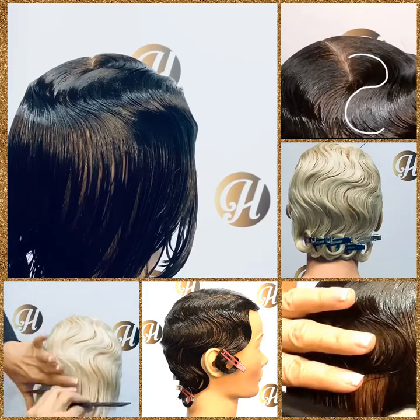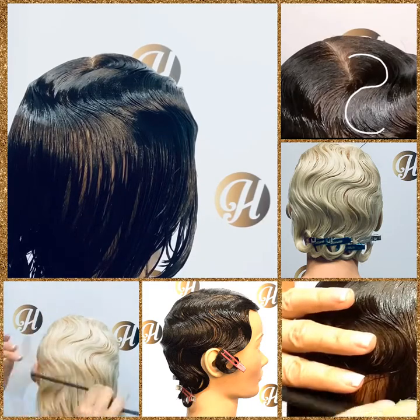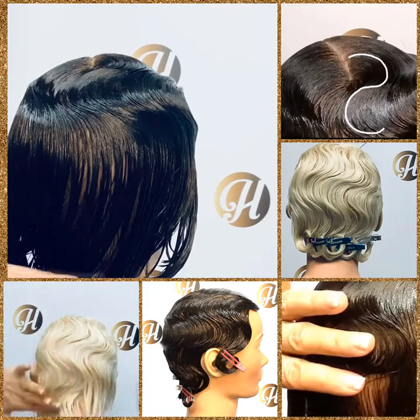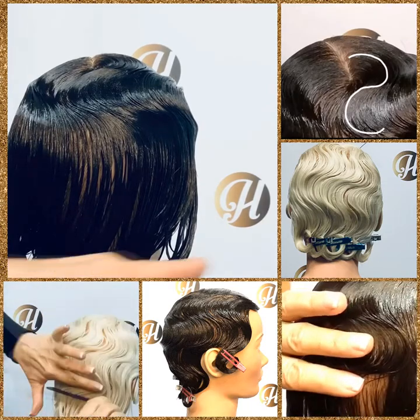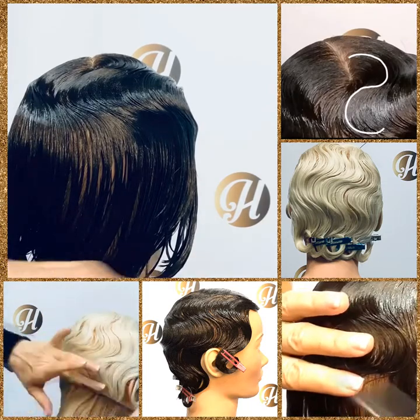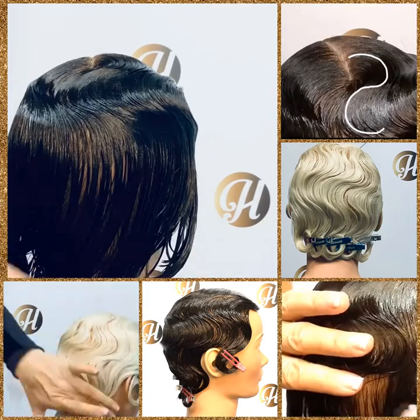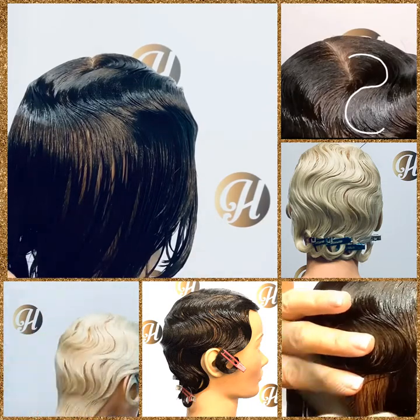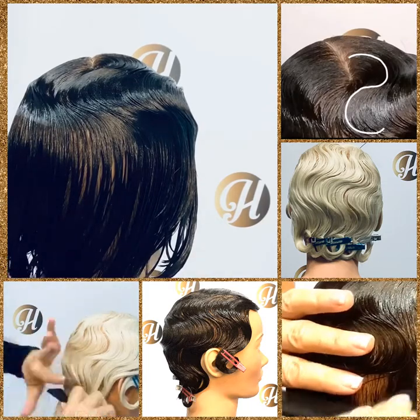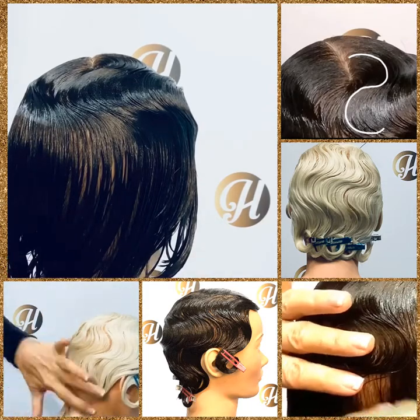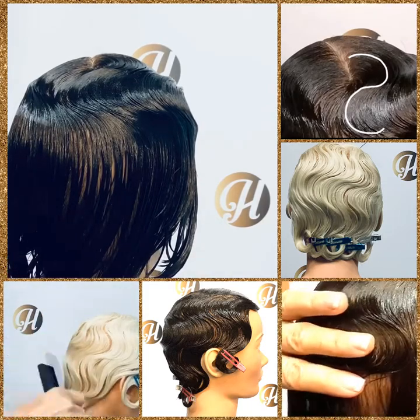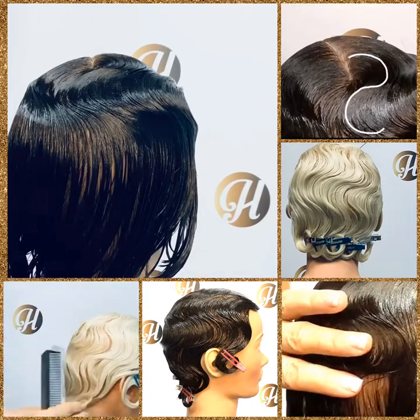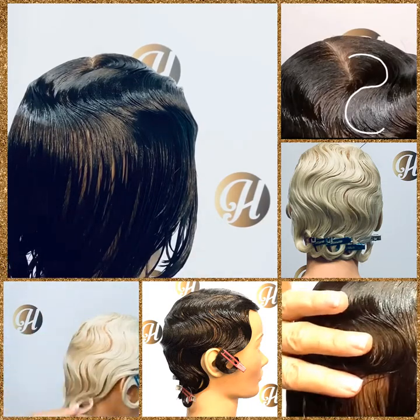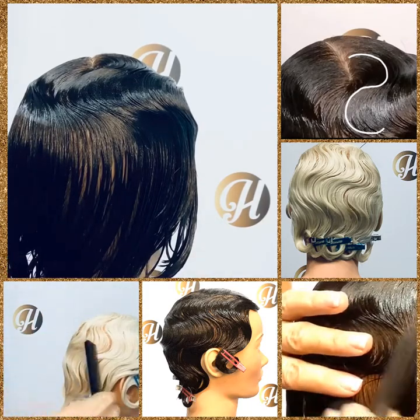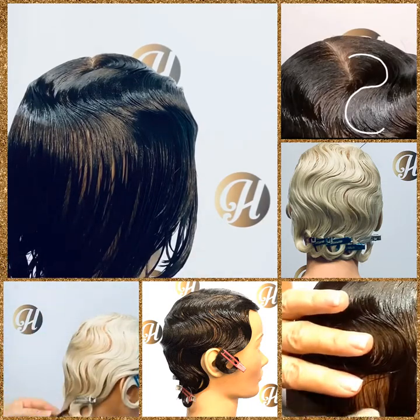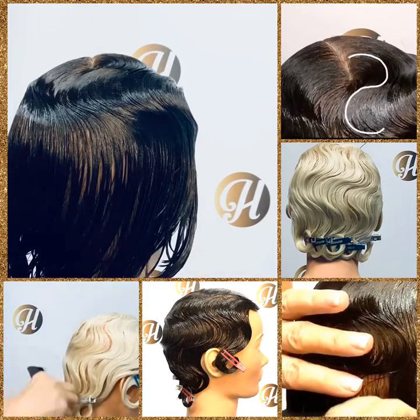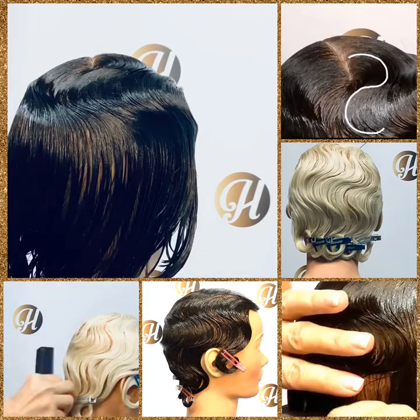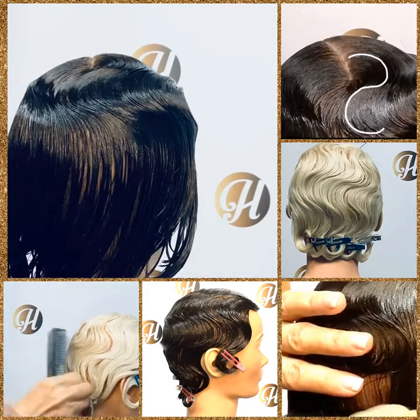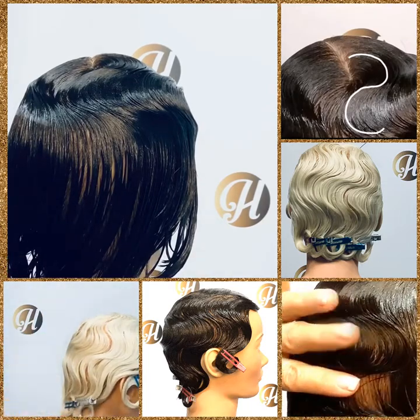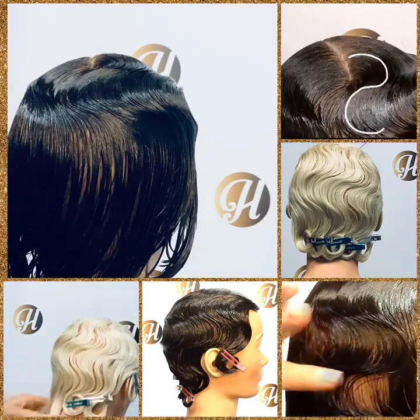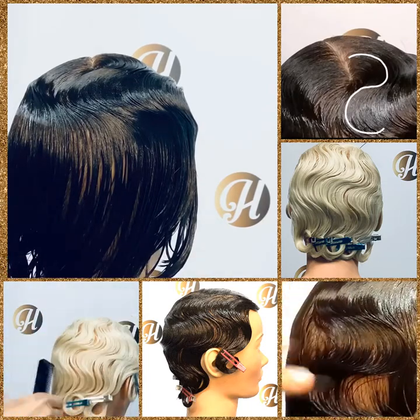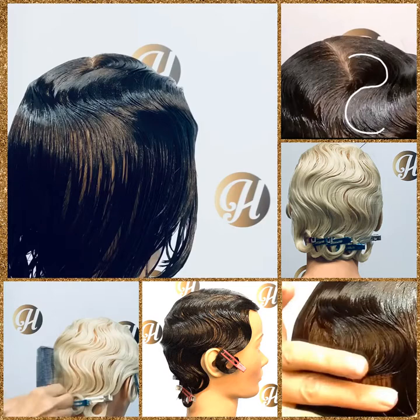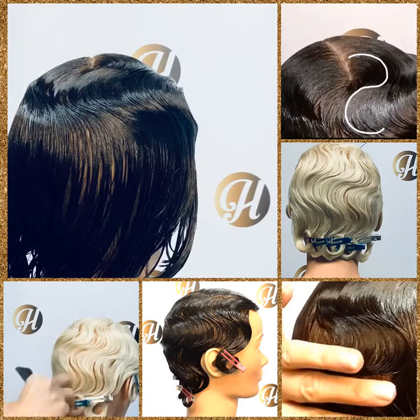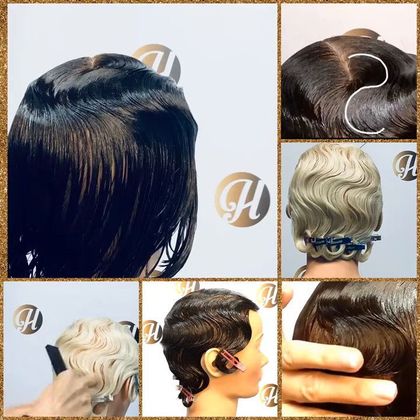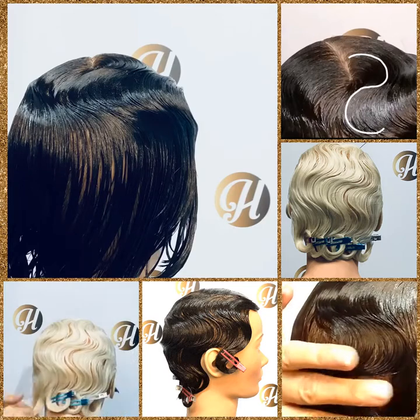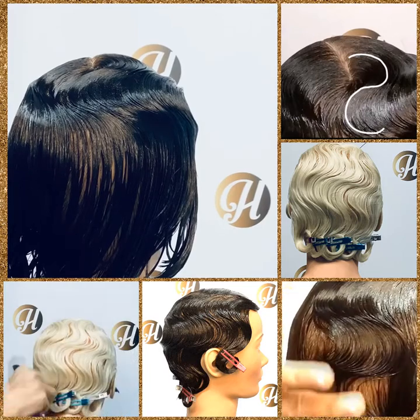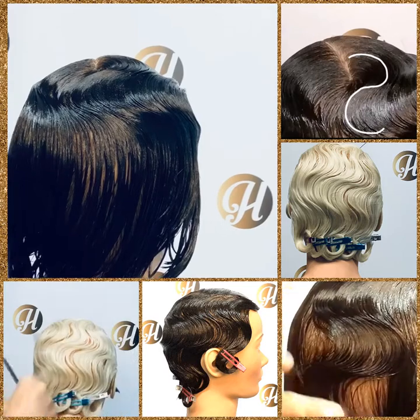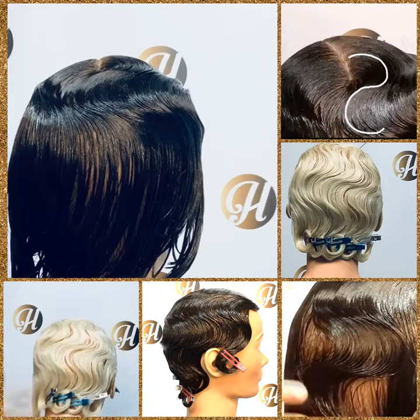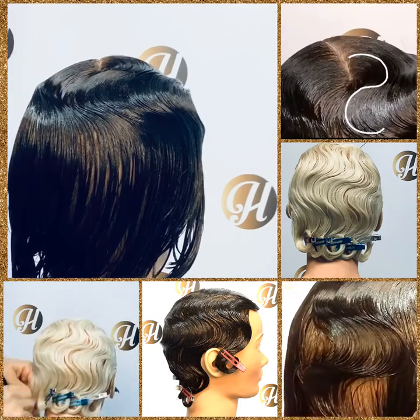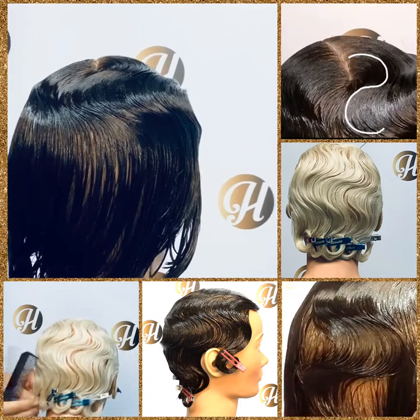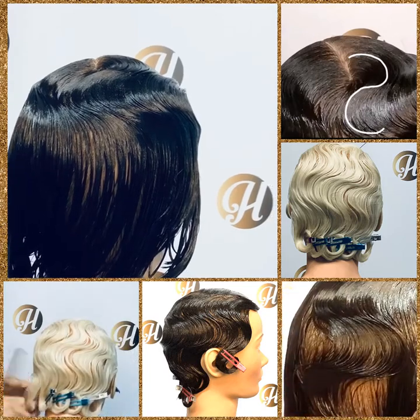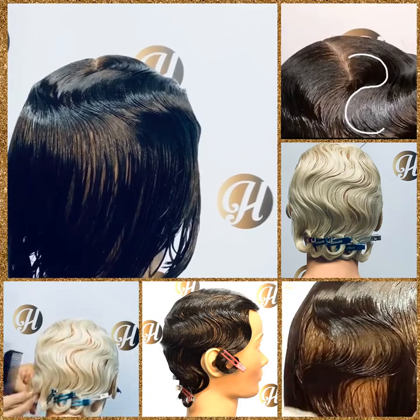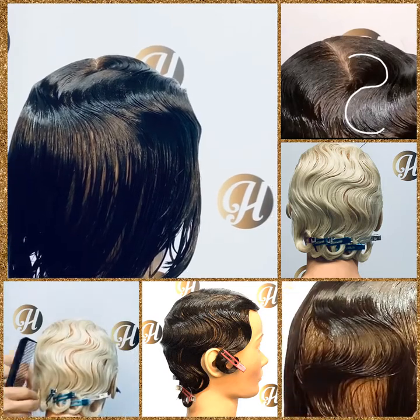I'm going to finish this finger wave off and we'll see the end result. When we get to the ends, we just put some pin curls in there. So good luck — keep practicing.